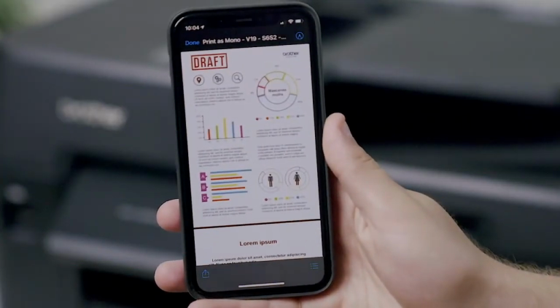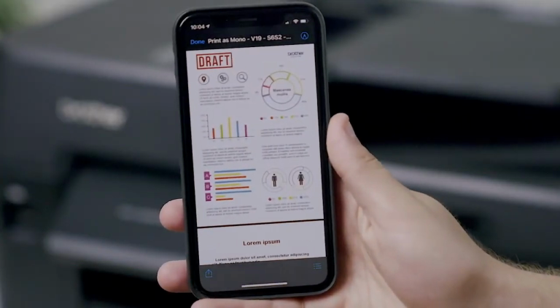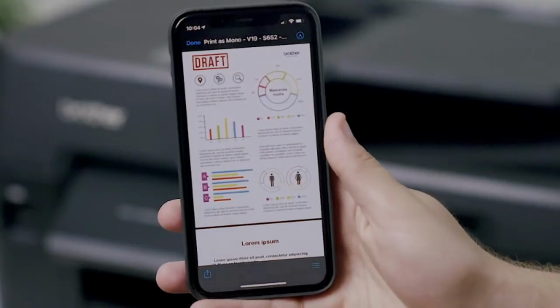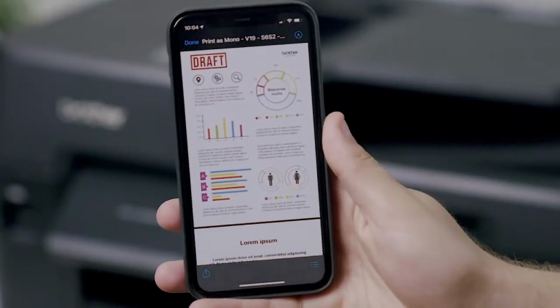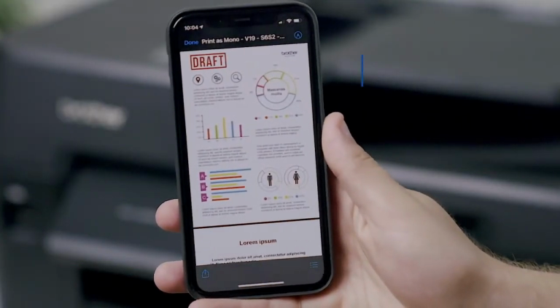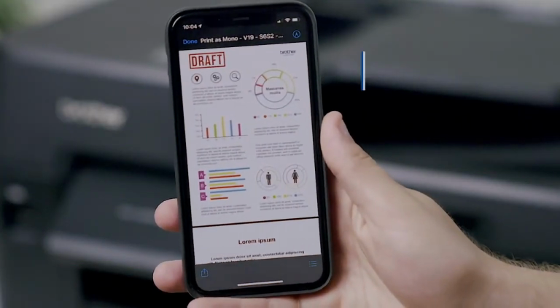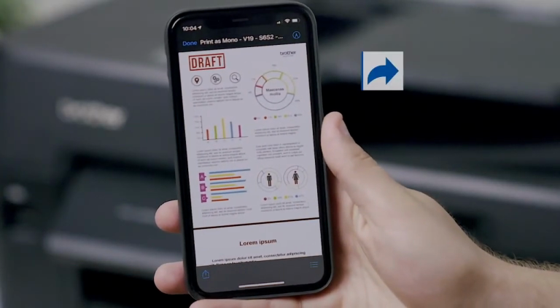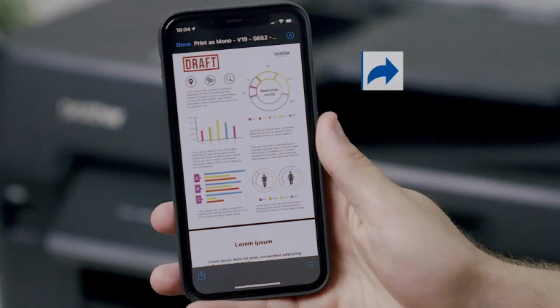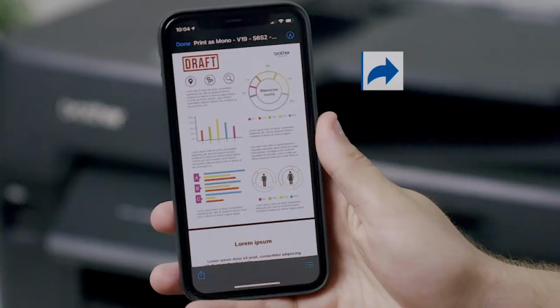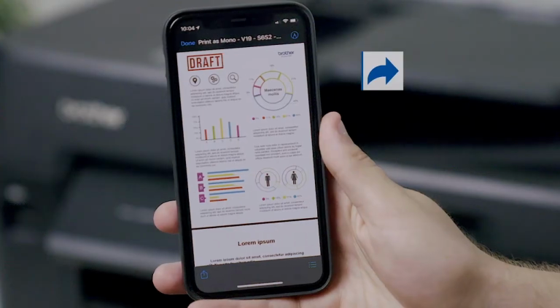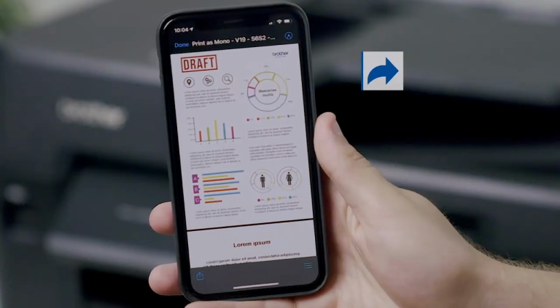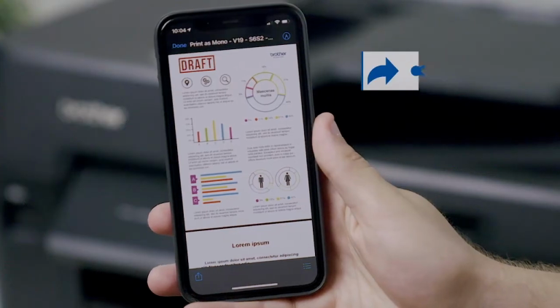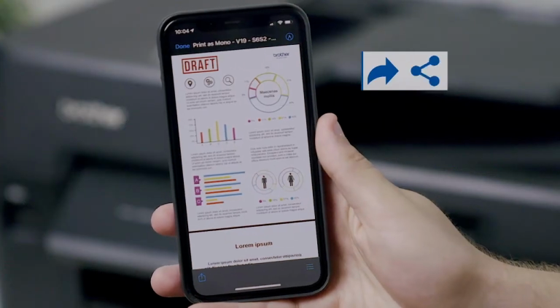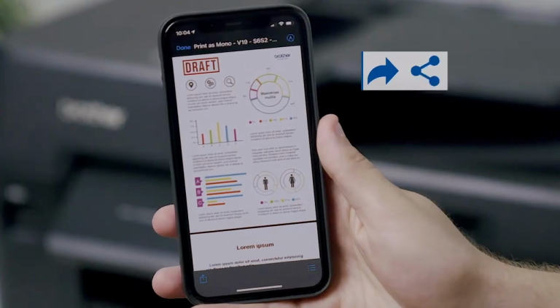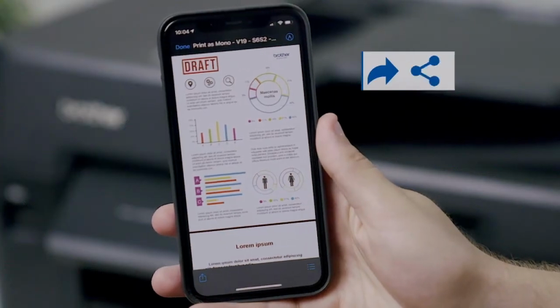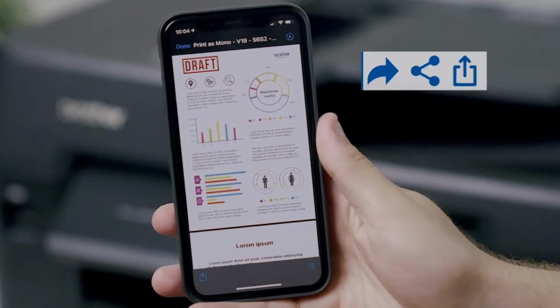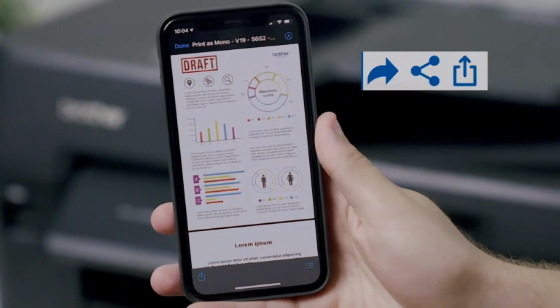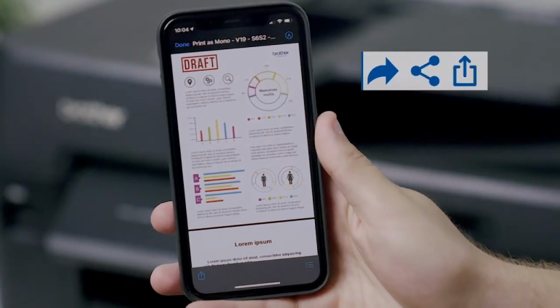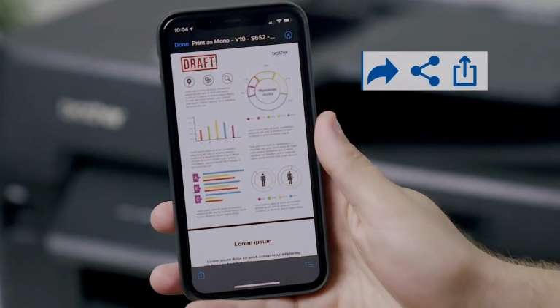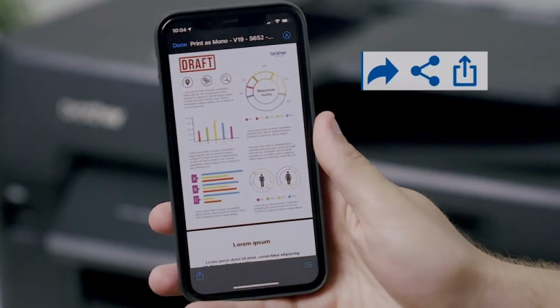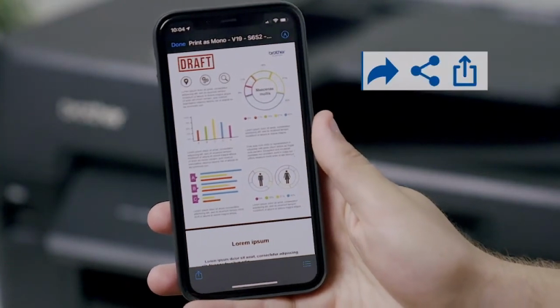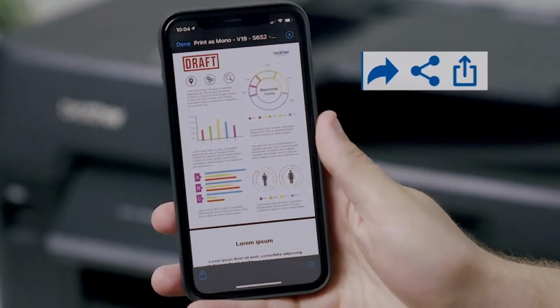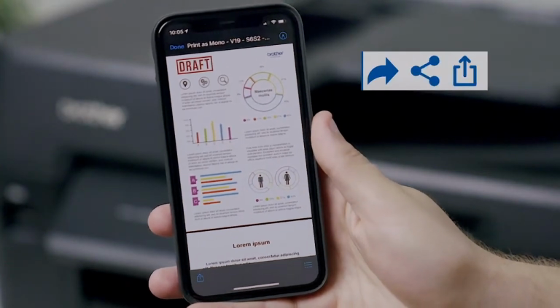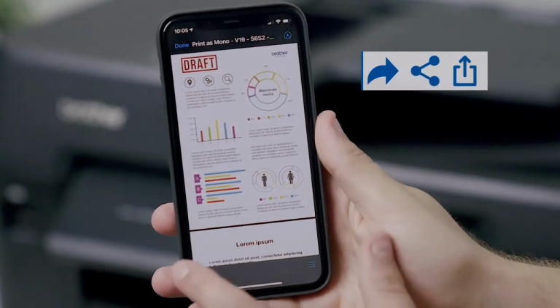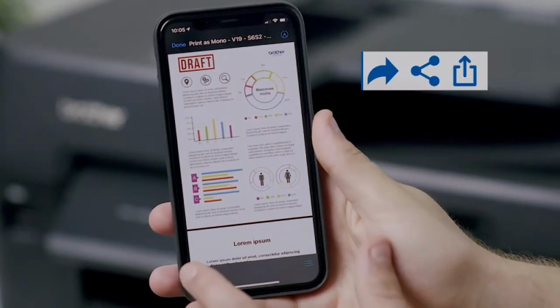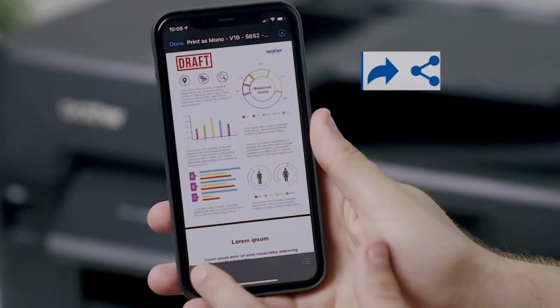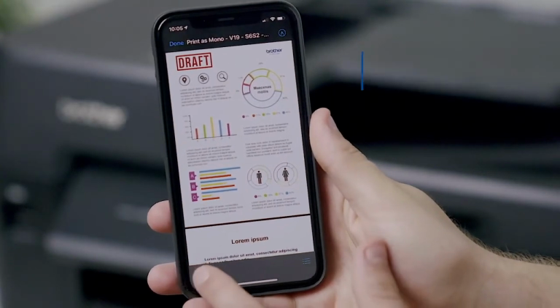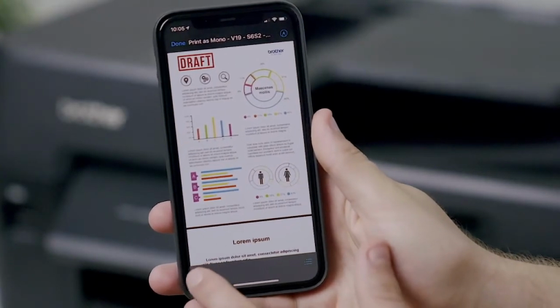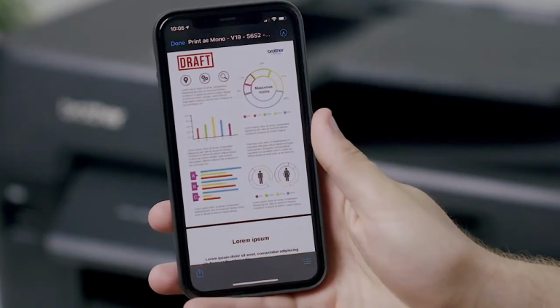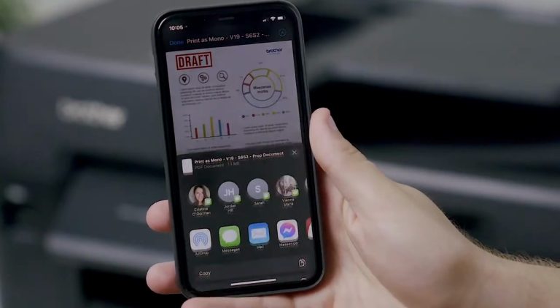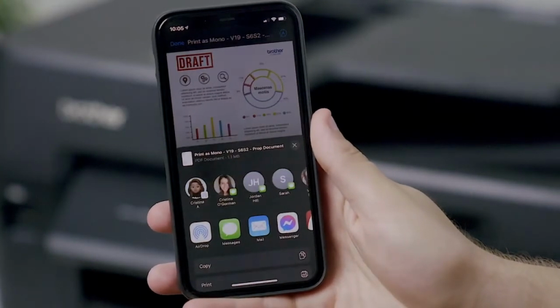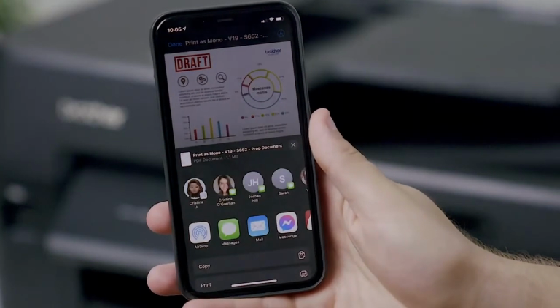When you are in the document or app you wish to print, you need to press either the curved arrow, share, or tap icon. Then tap the printer icon or print option.